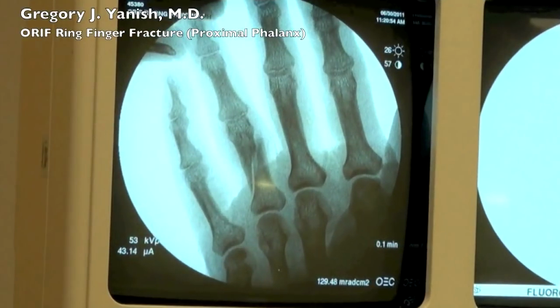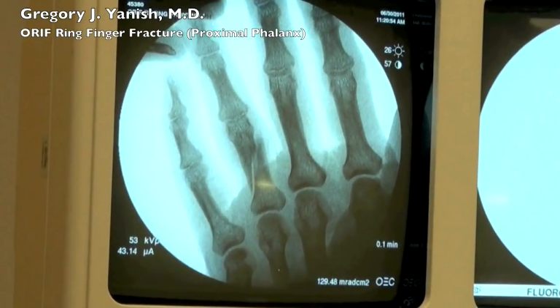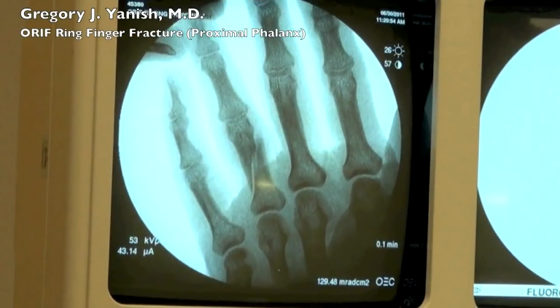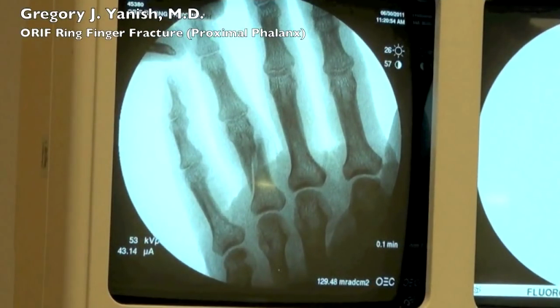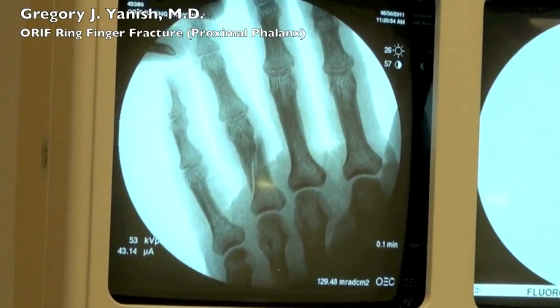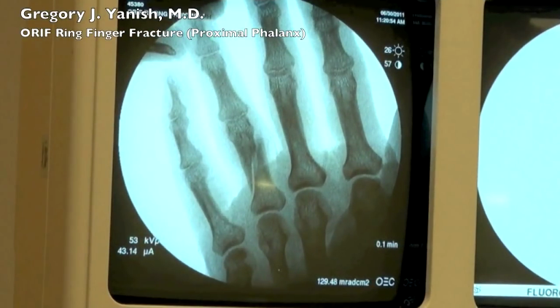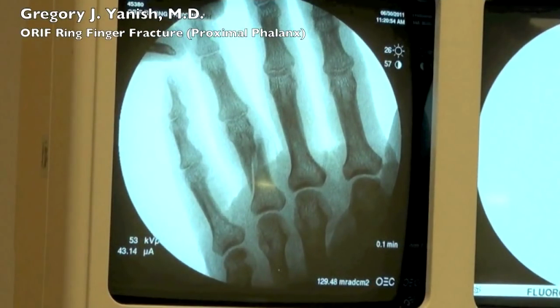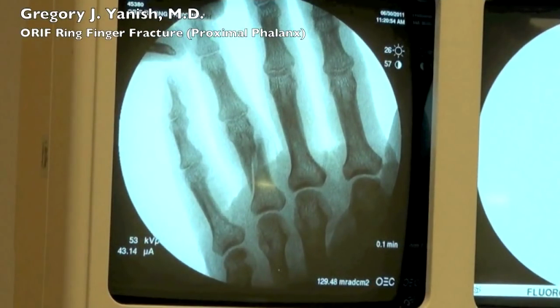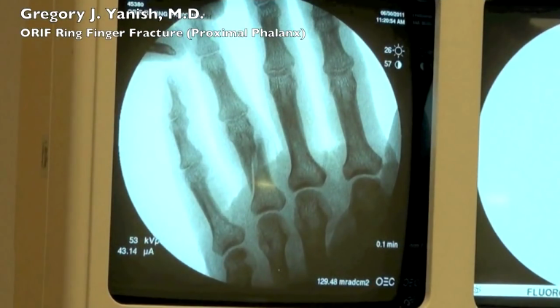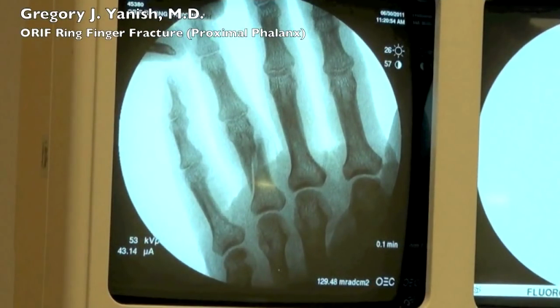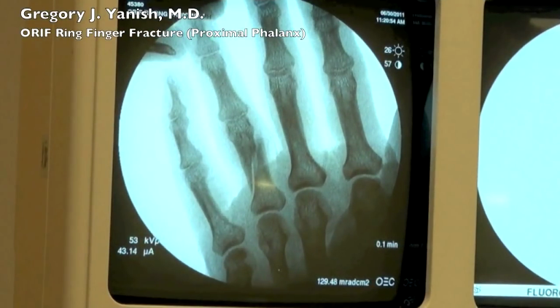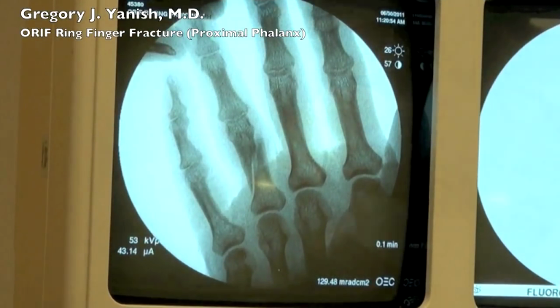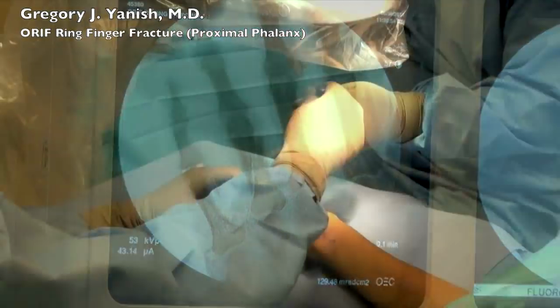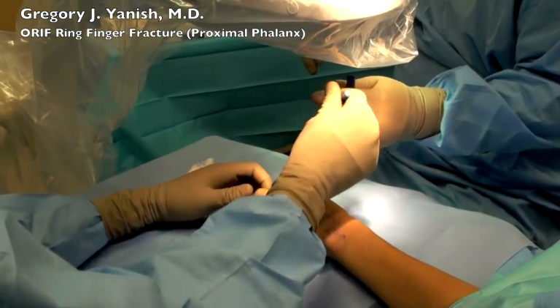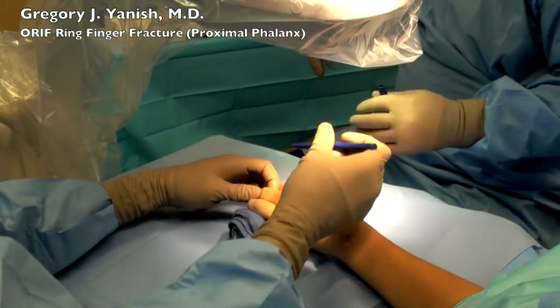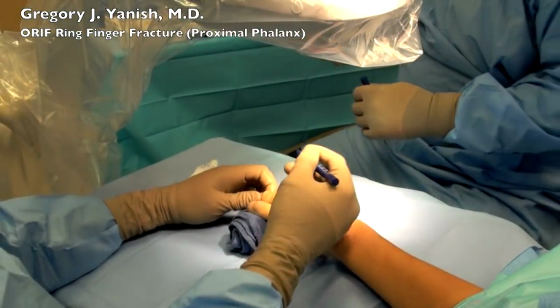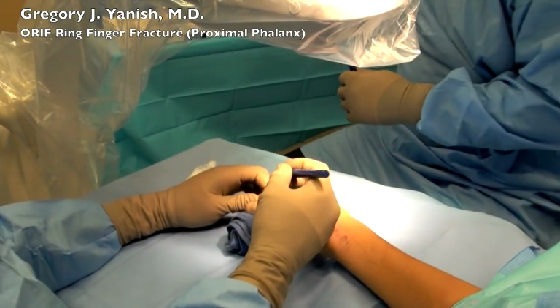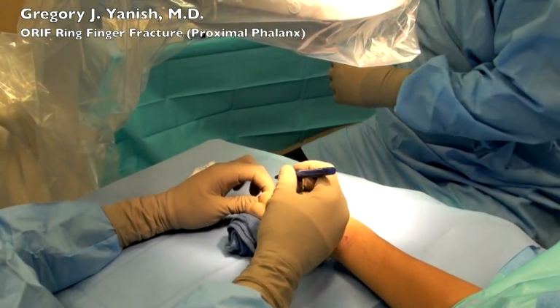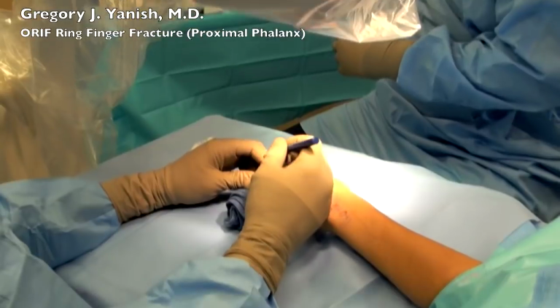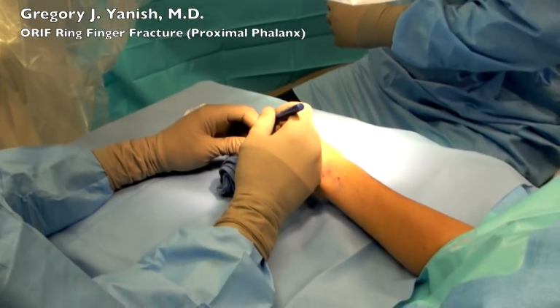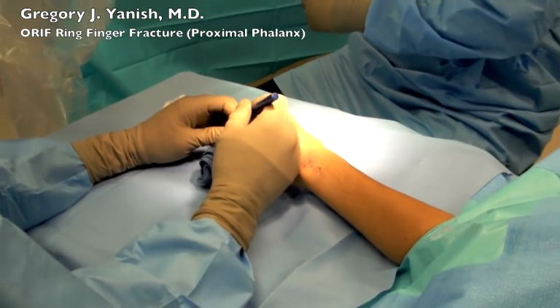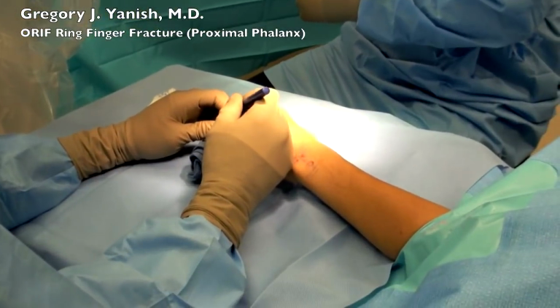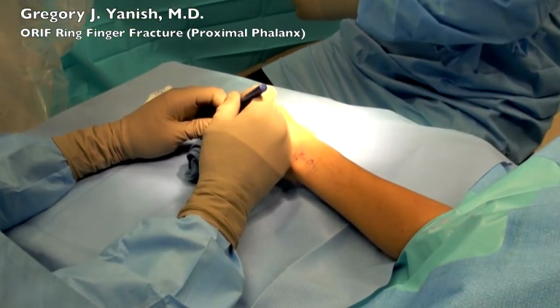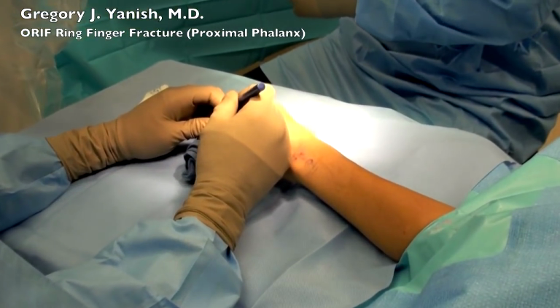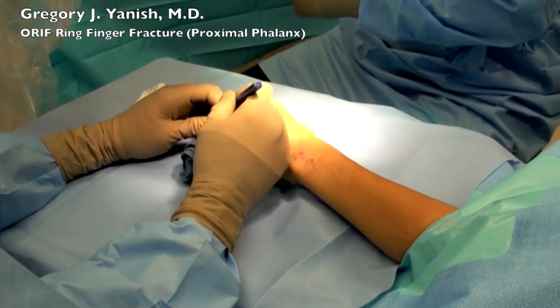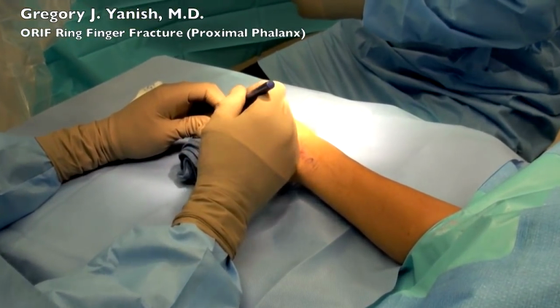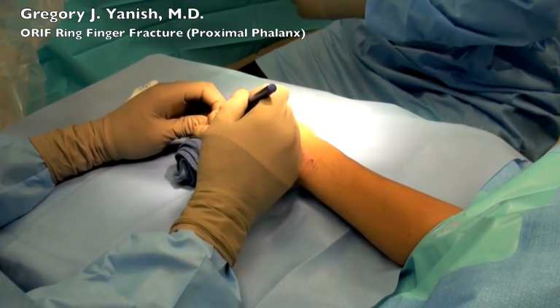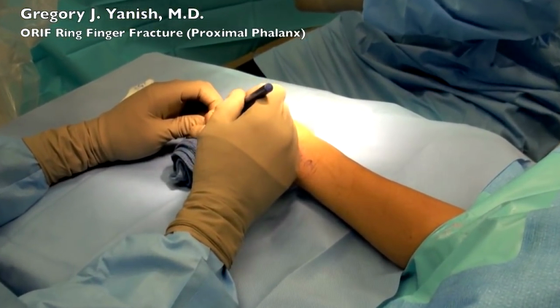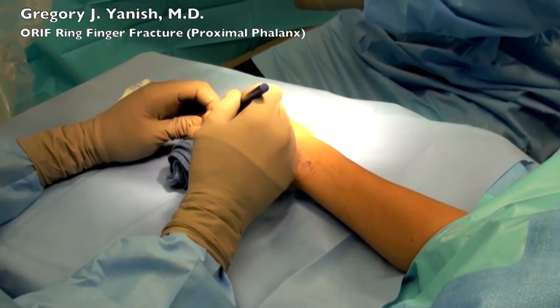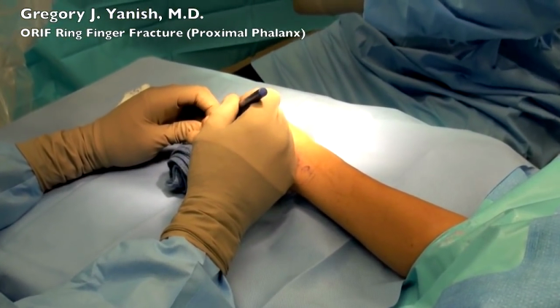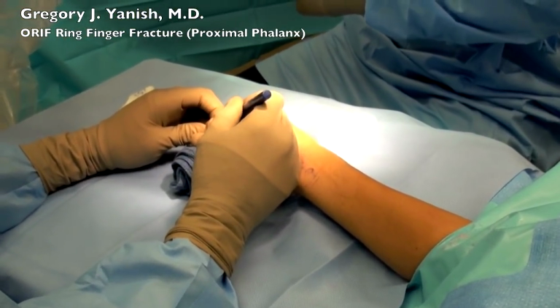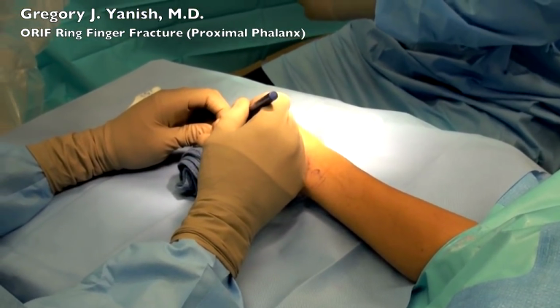This fracture is in the proximal phalanx and you can see that it's oblique. We're going to be marking the skin incision again with a skin marker.